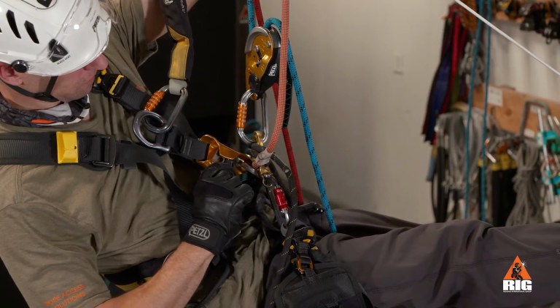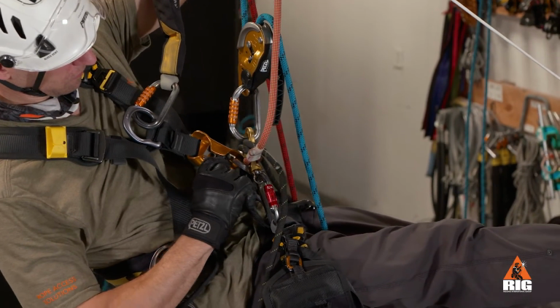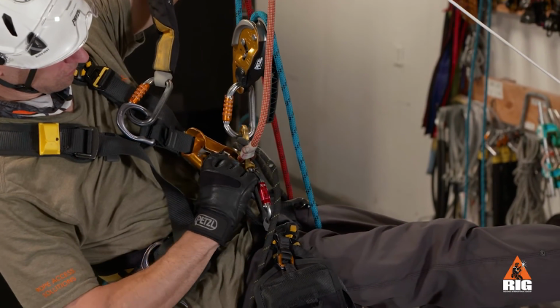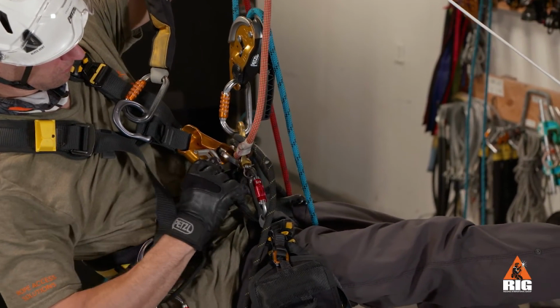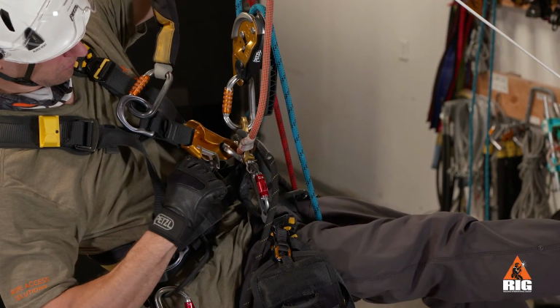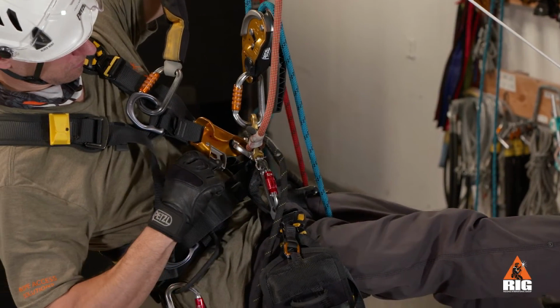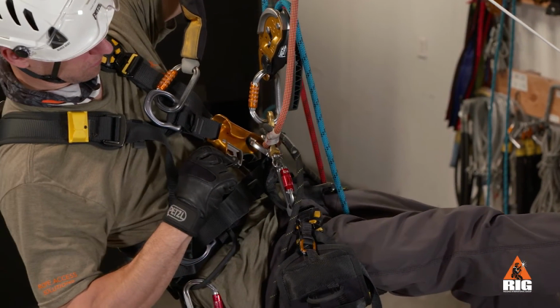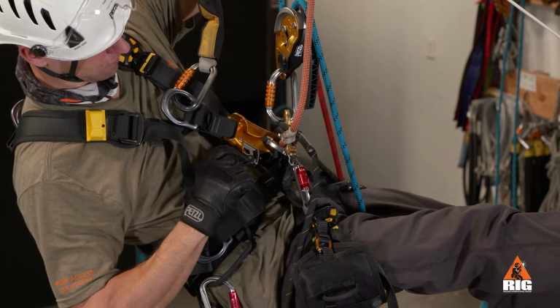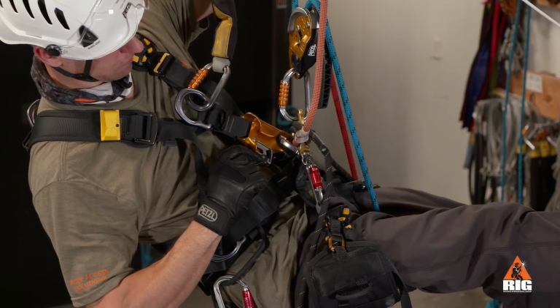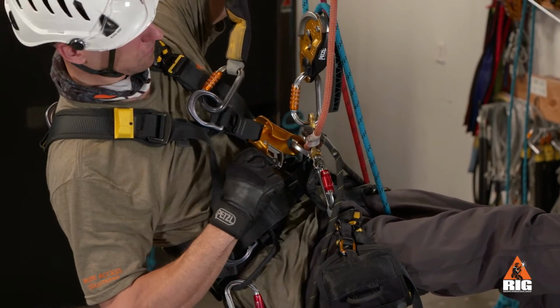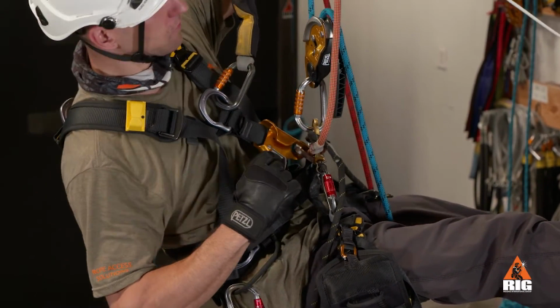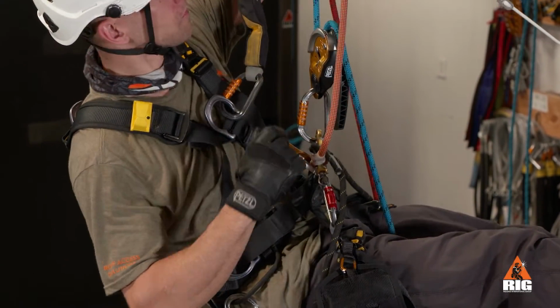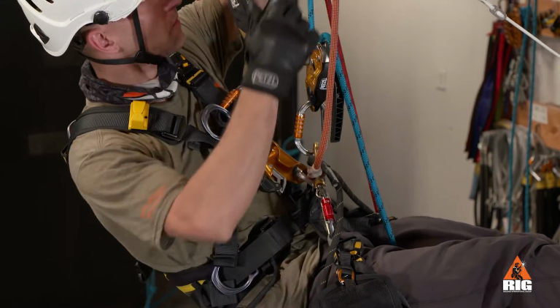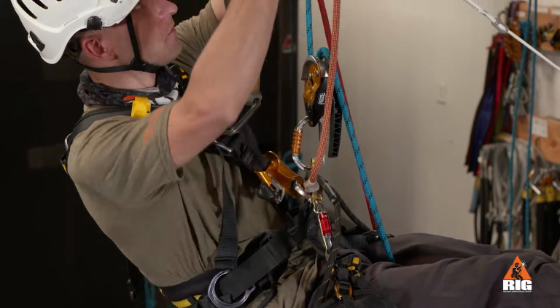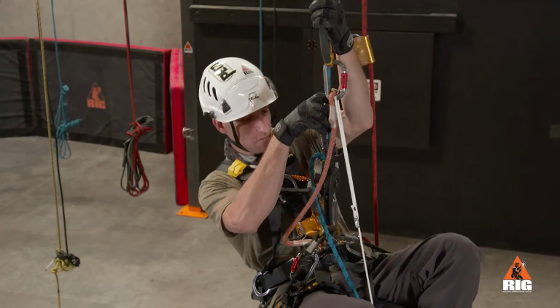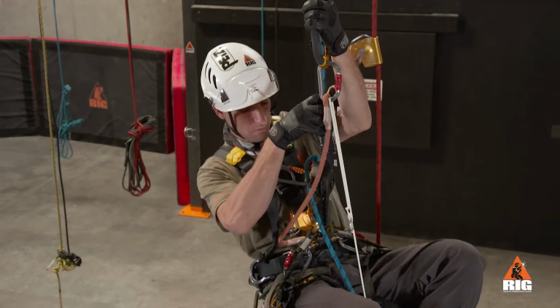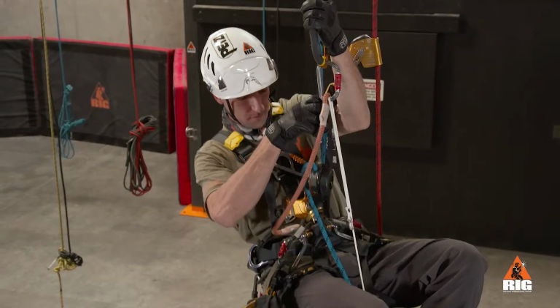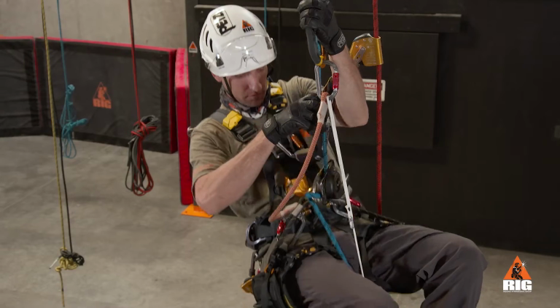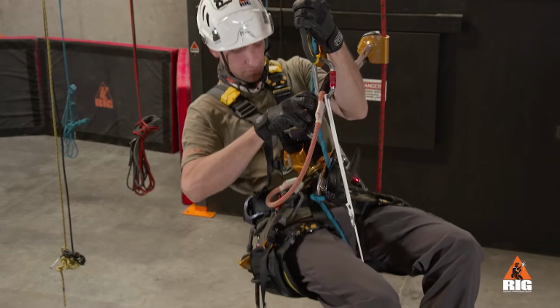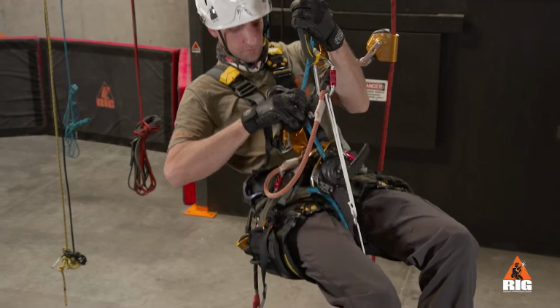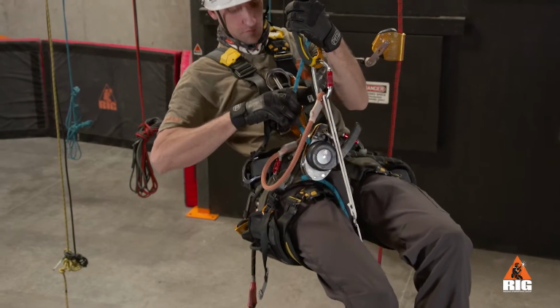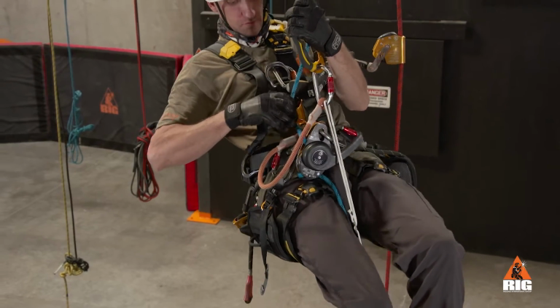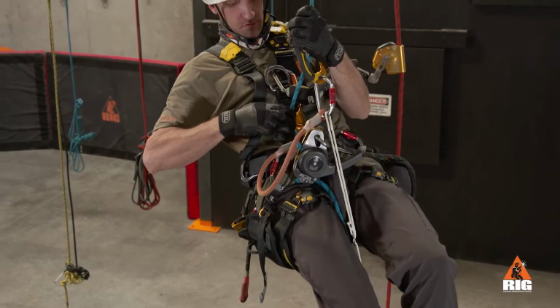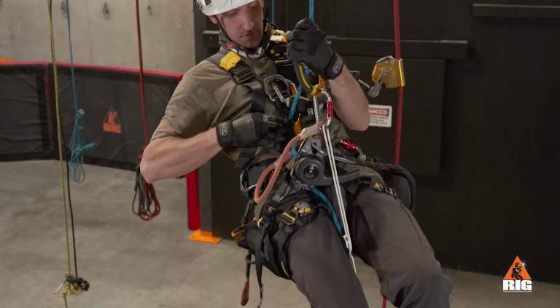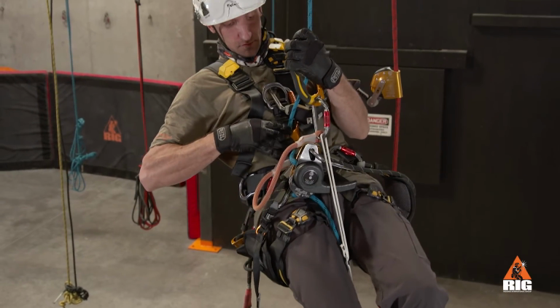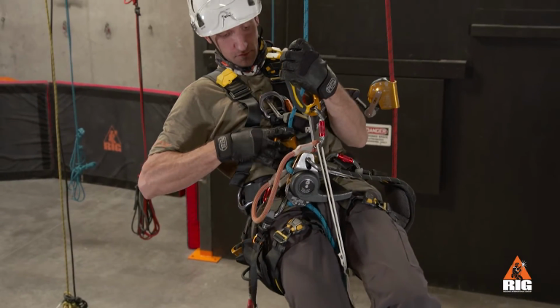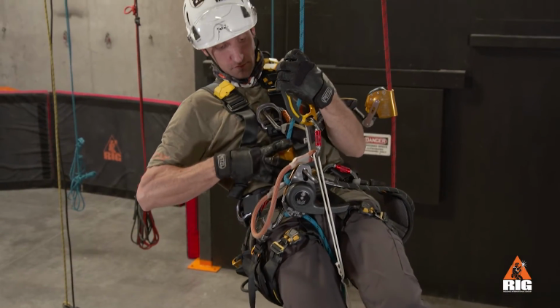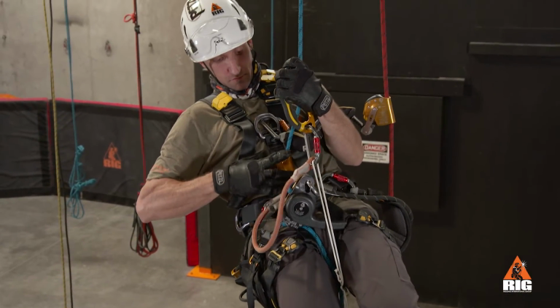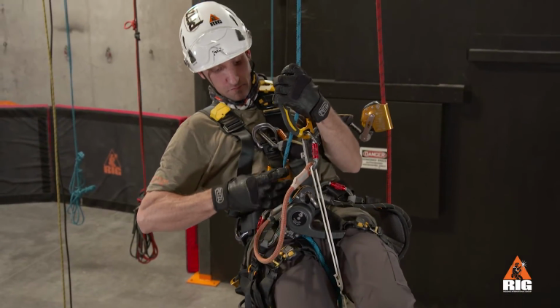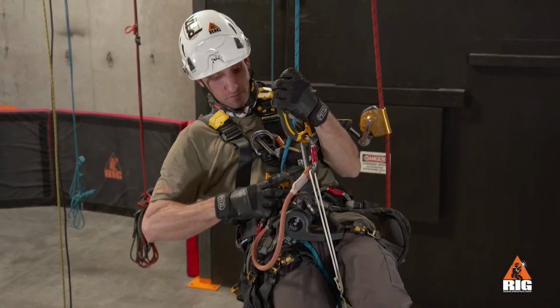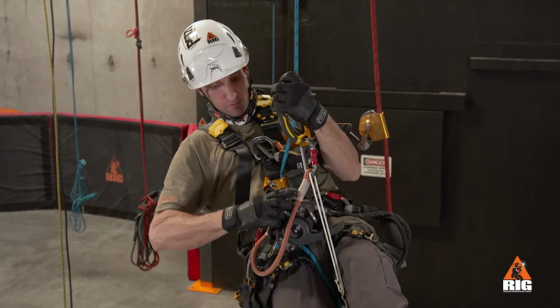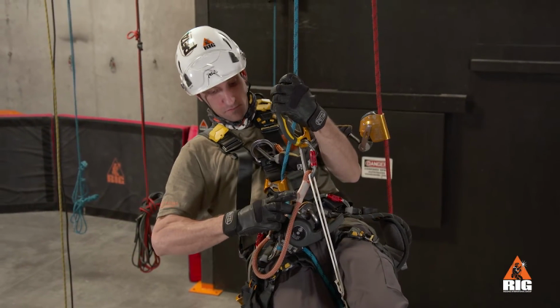Open the crawl. Stand into the foot loop and install the crawl onto the rope above the ID.